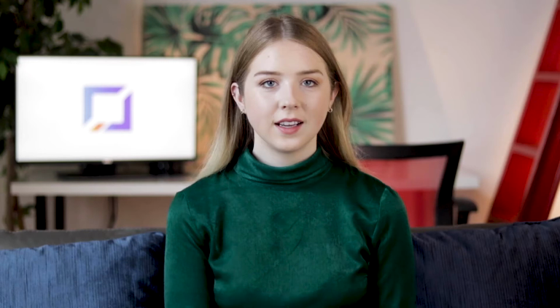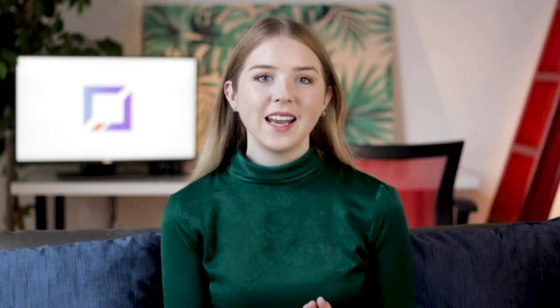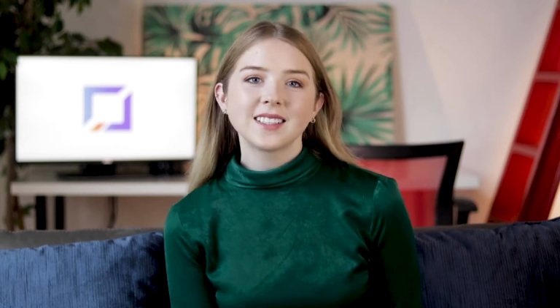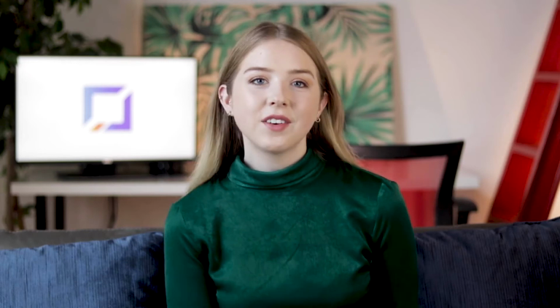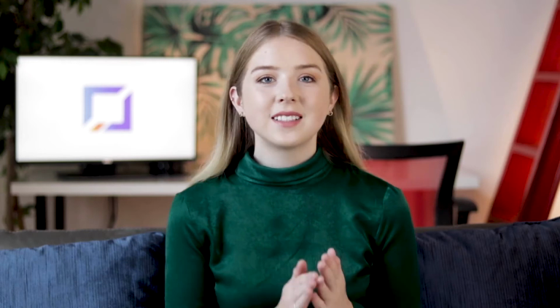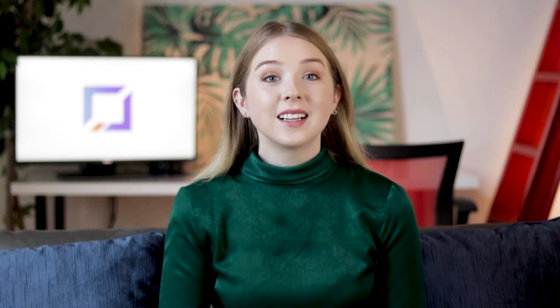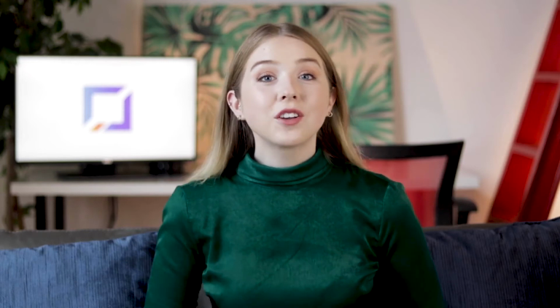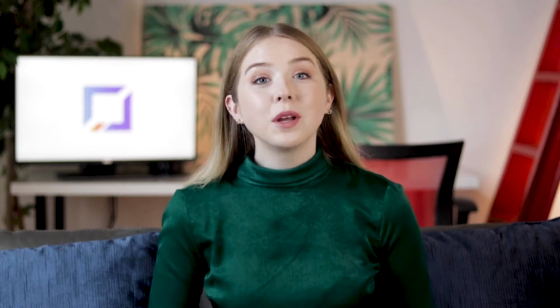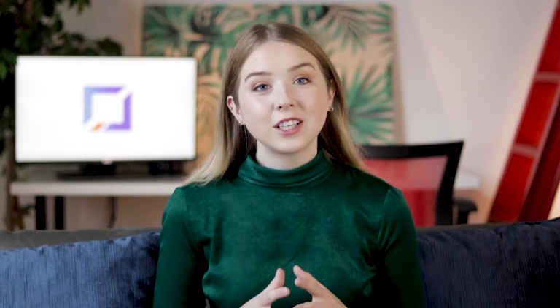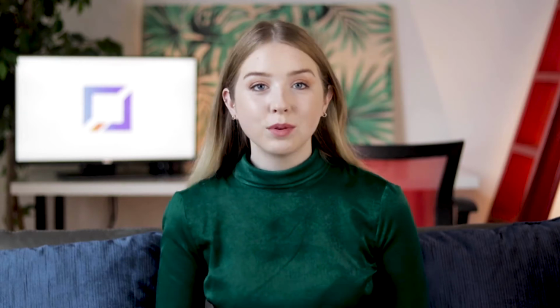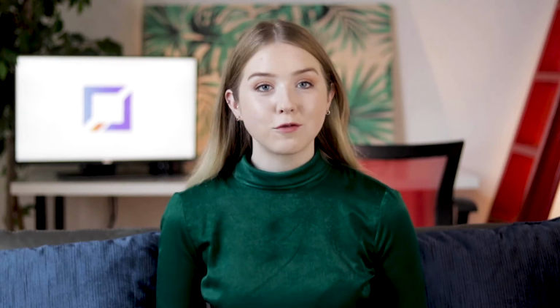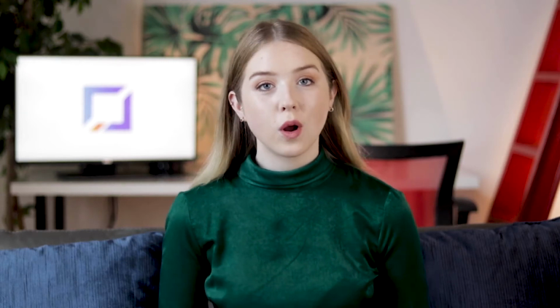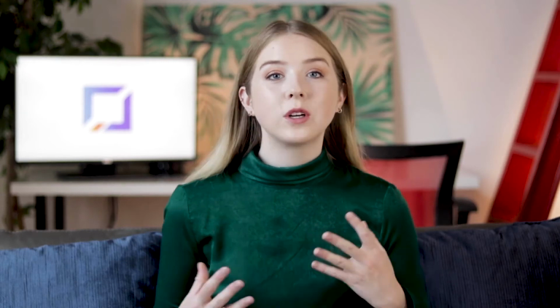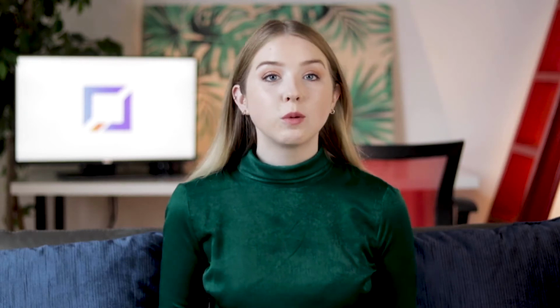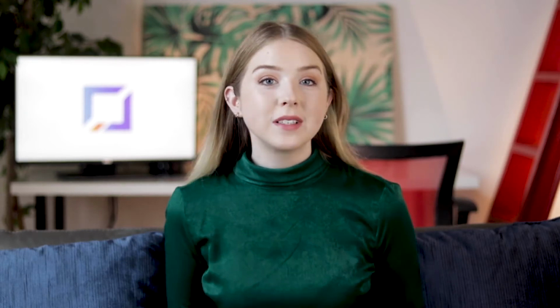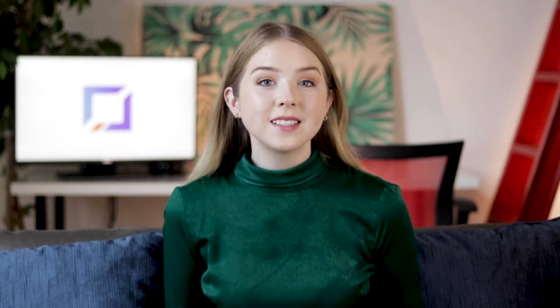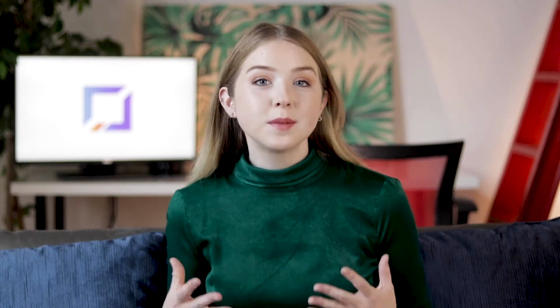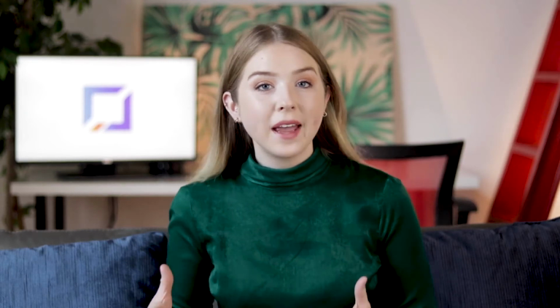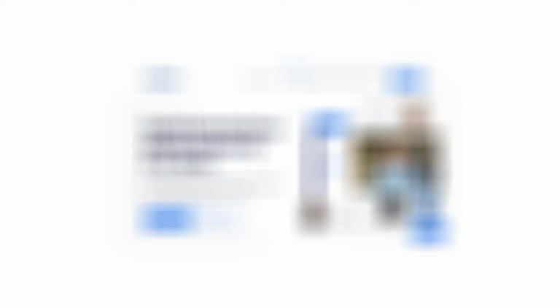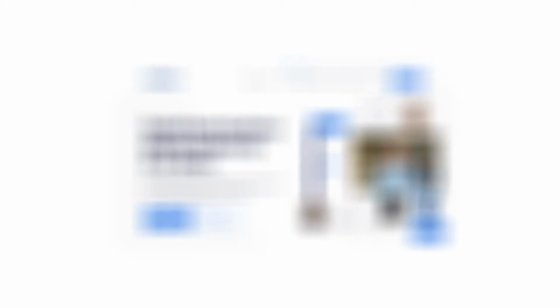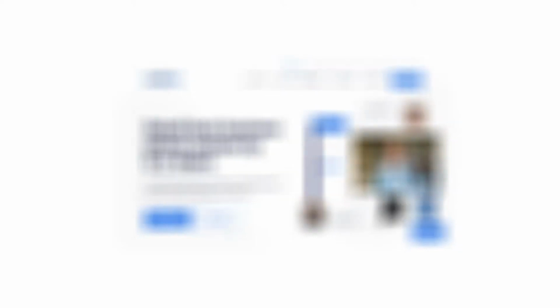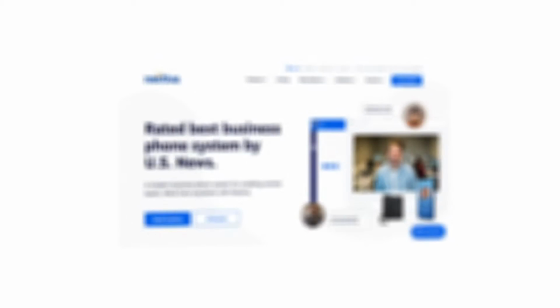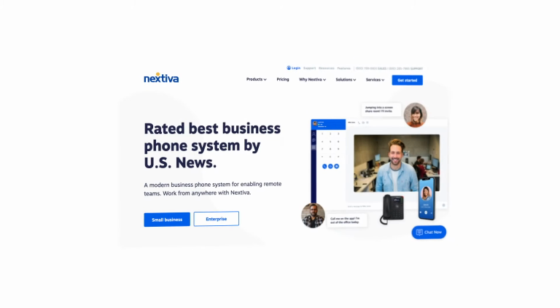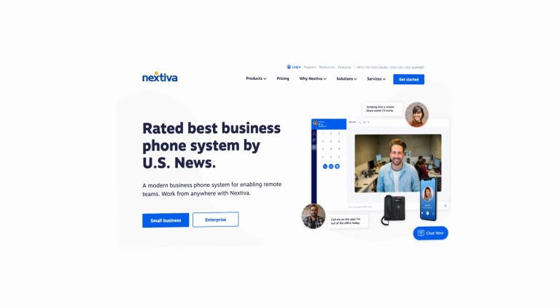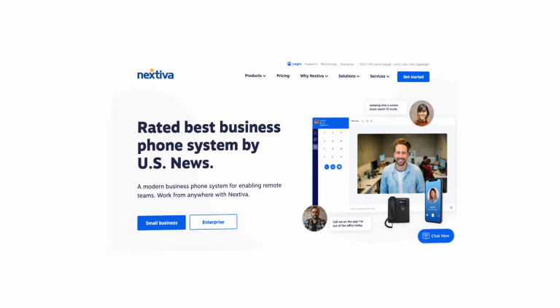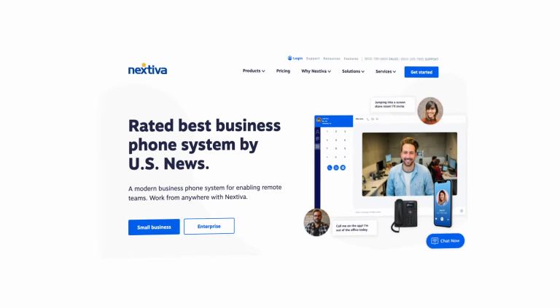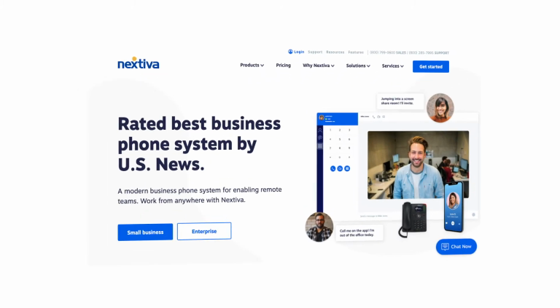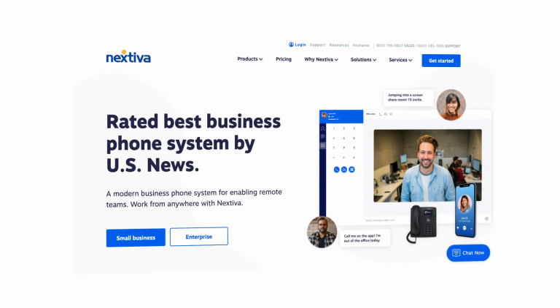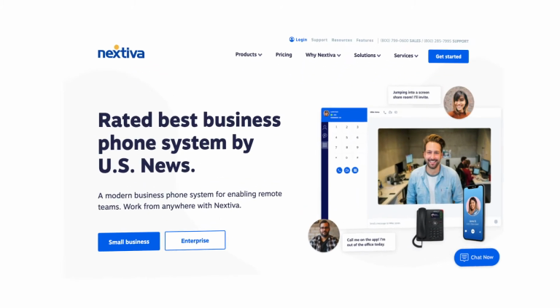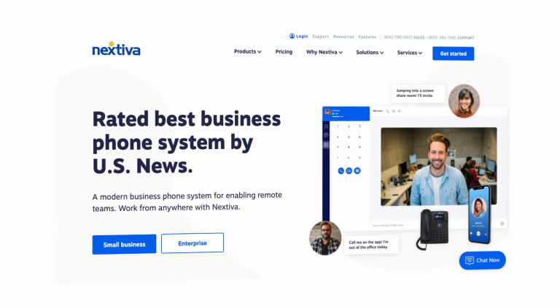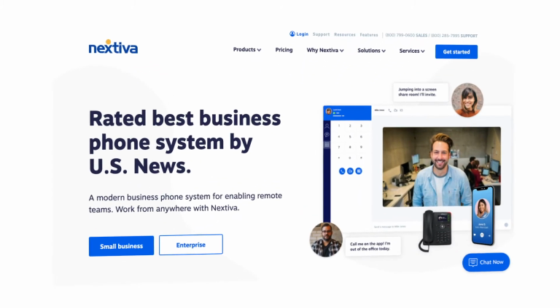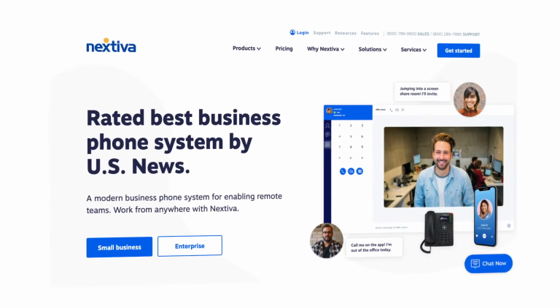Nextiva is a cloud communication platform which helps businesses make and receive calls with voice over internet protocol software.